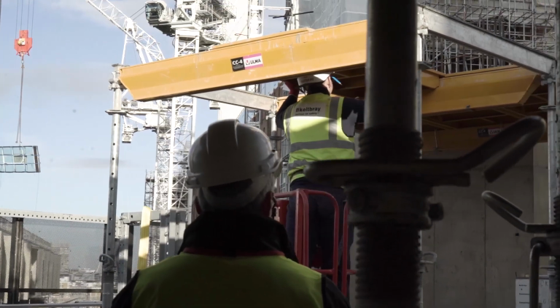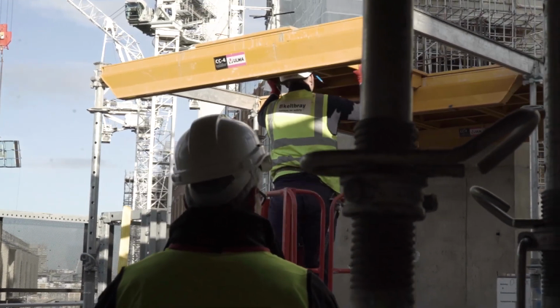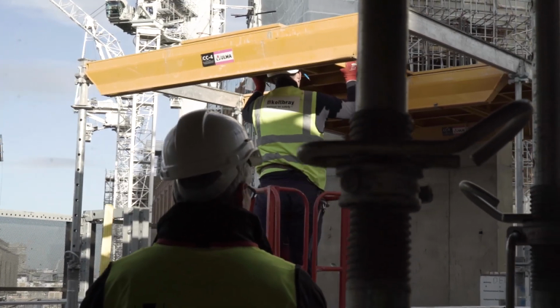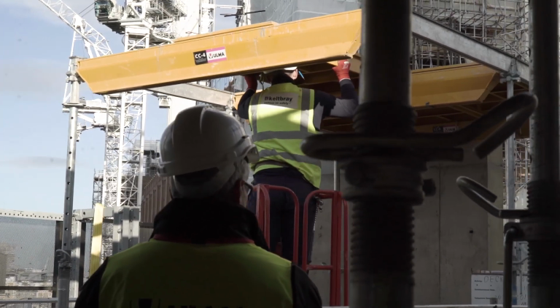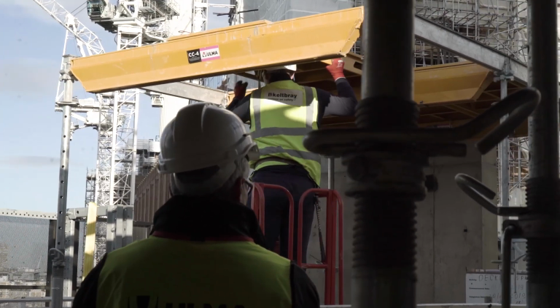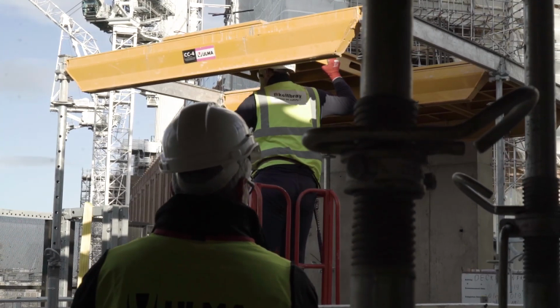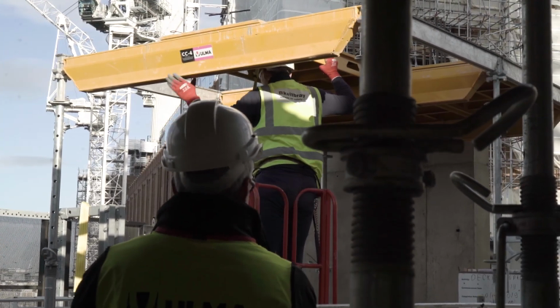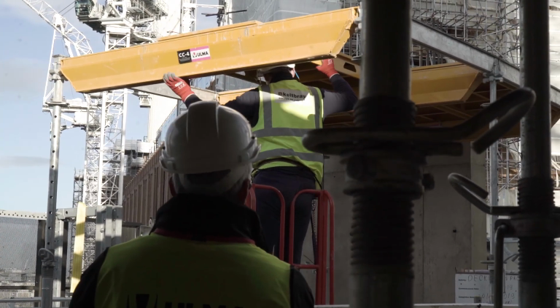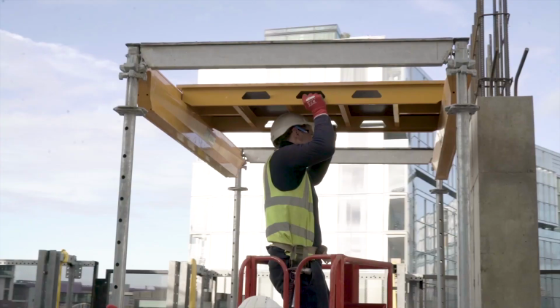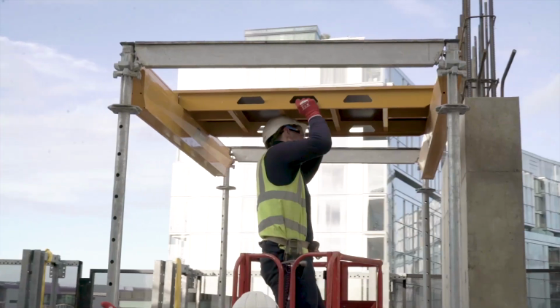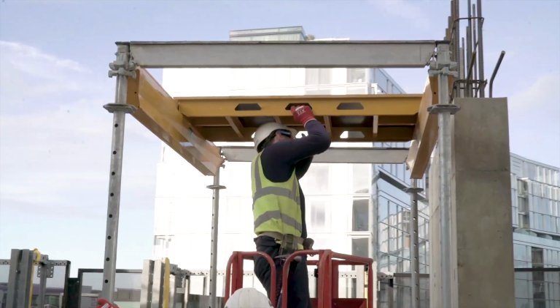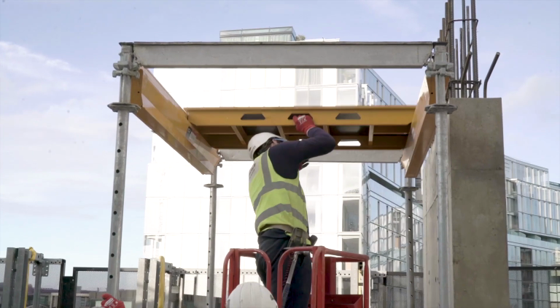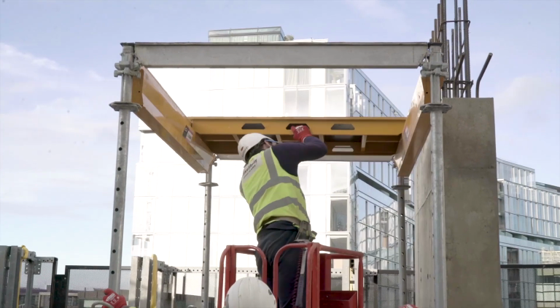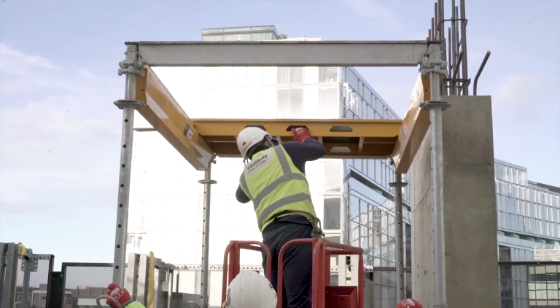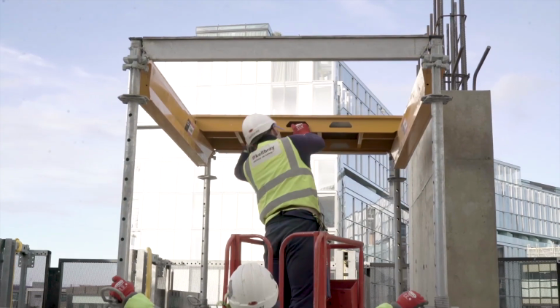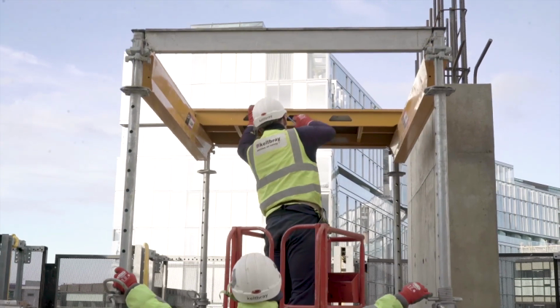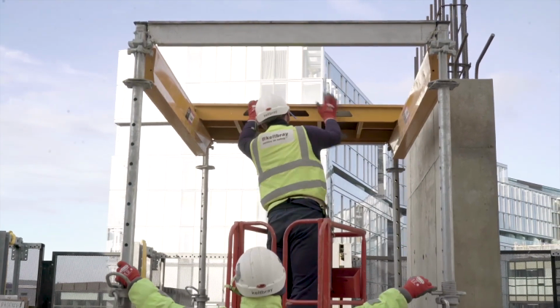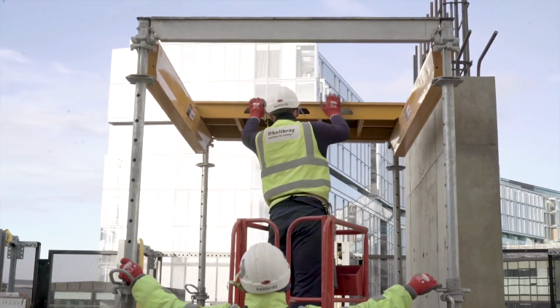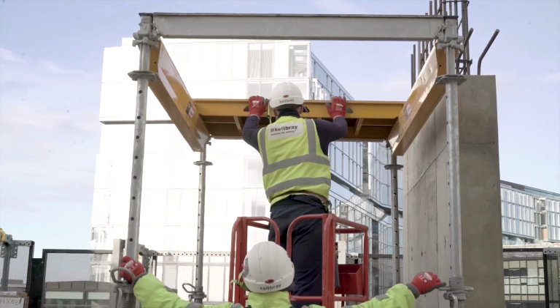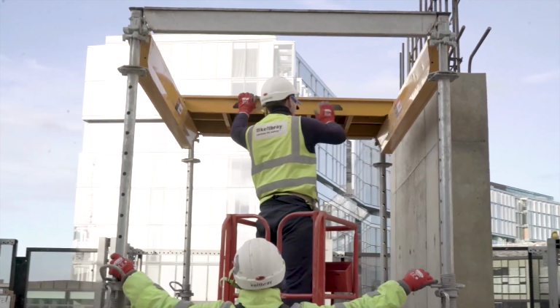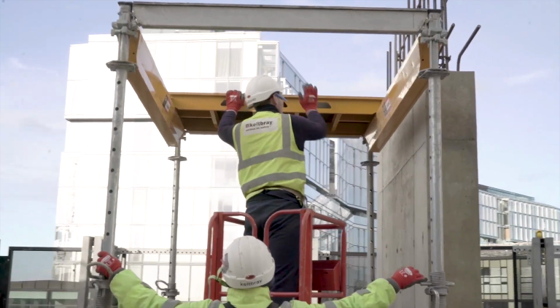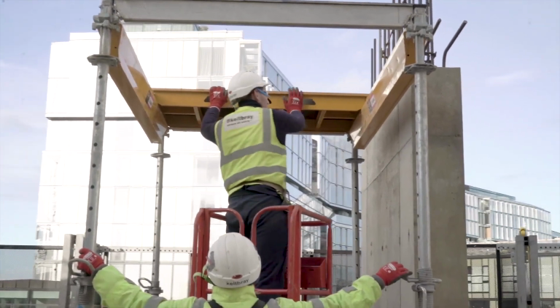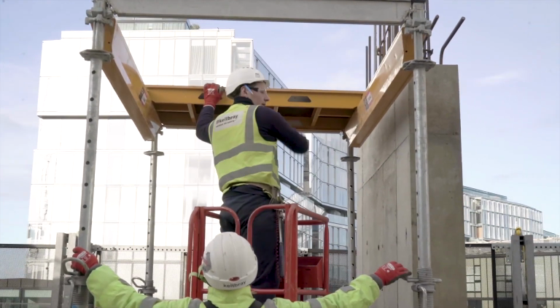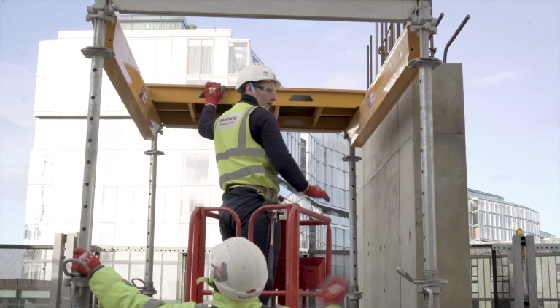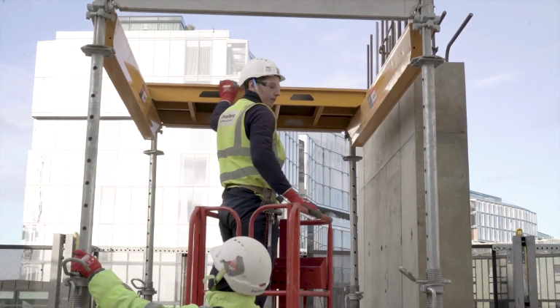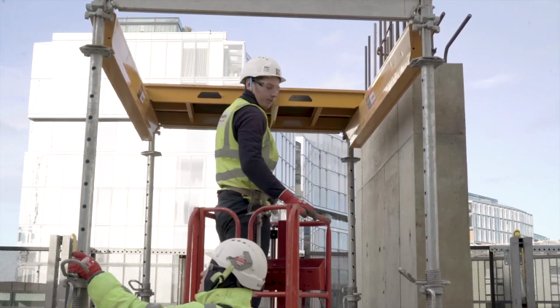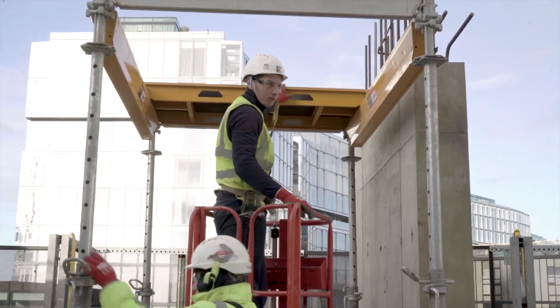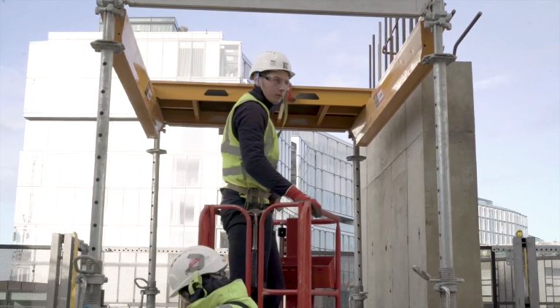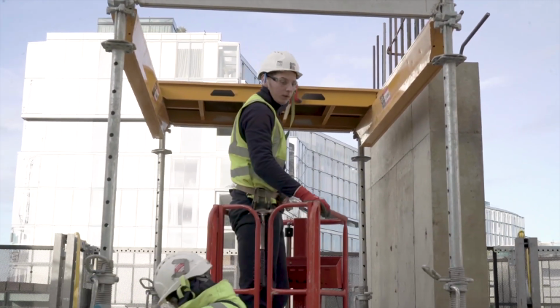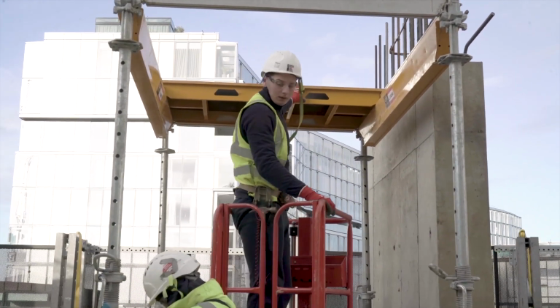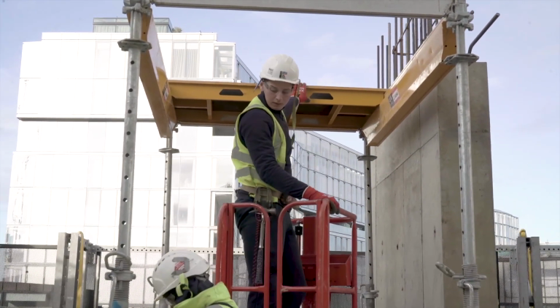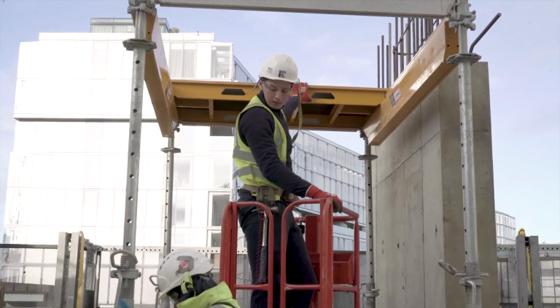The deck can be erected from below, so we don't have to have guys up on top of decks with harnesses. You're eliminating working from height, which is brilliant.